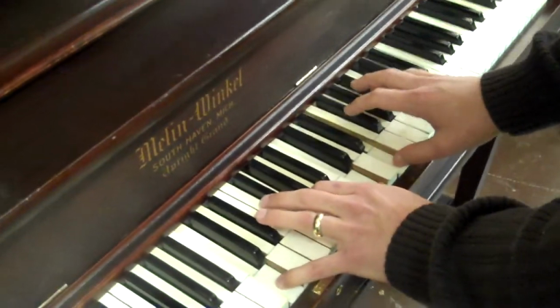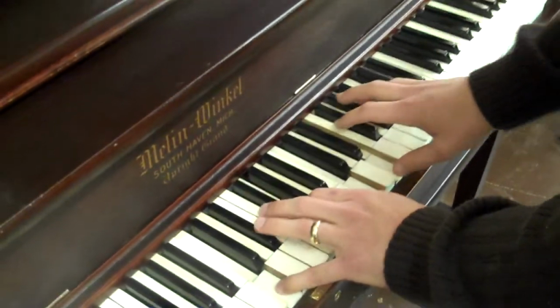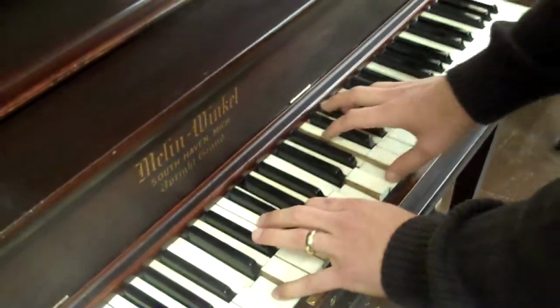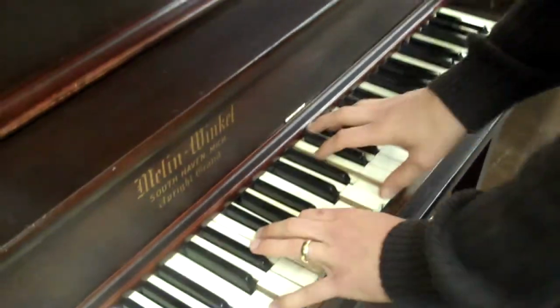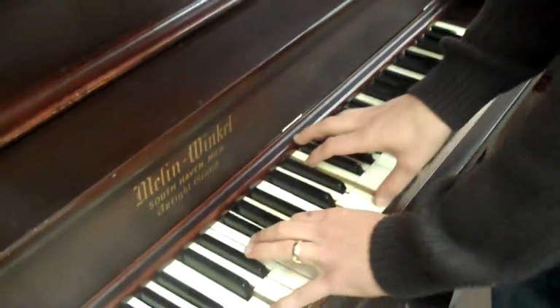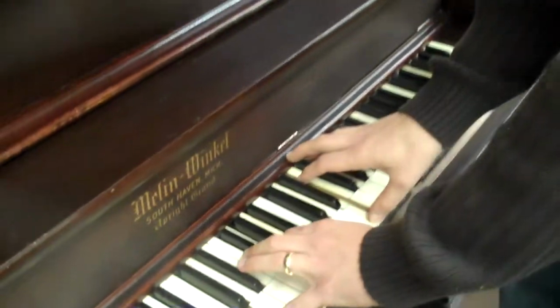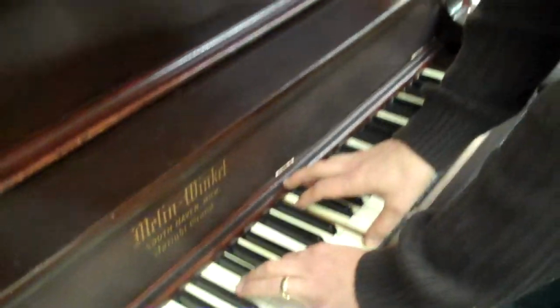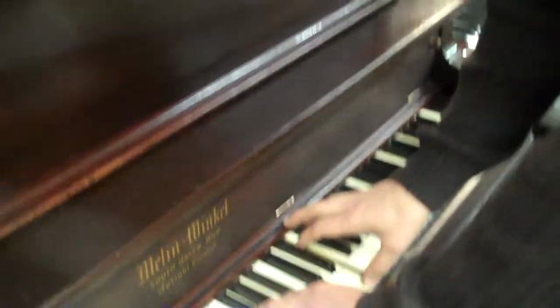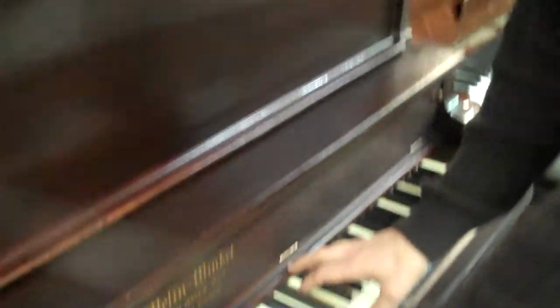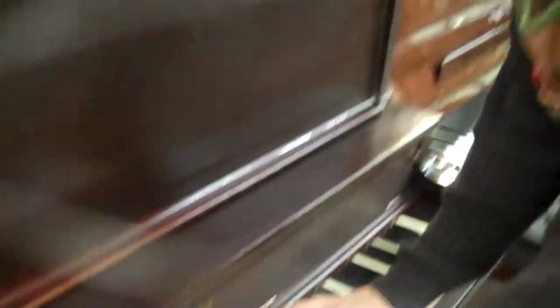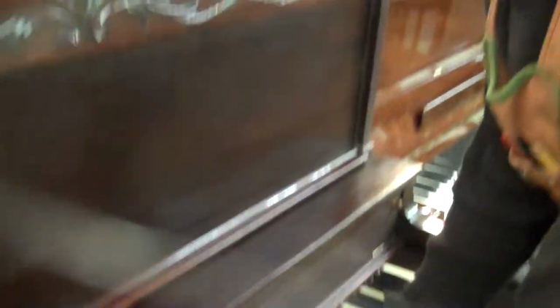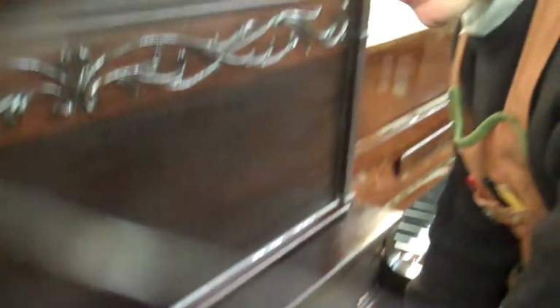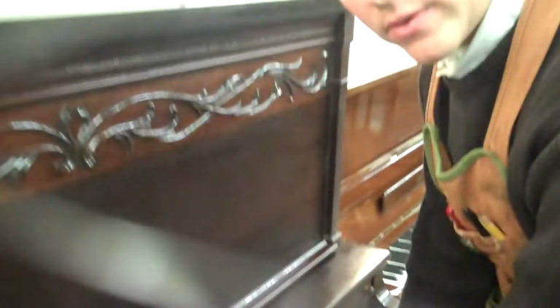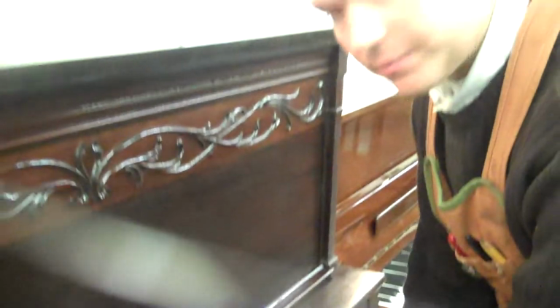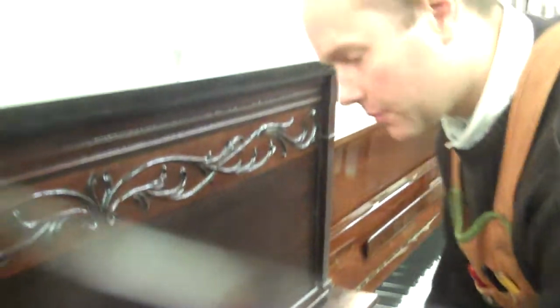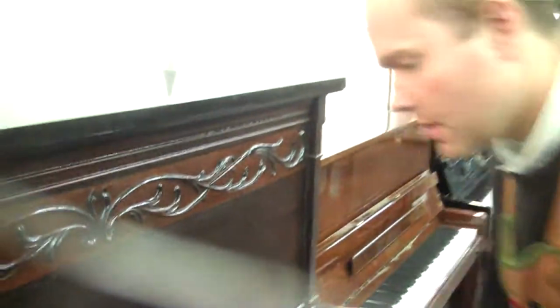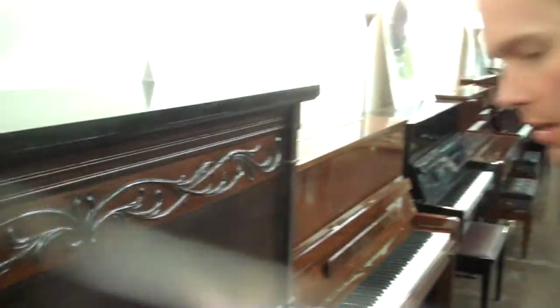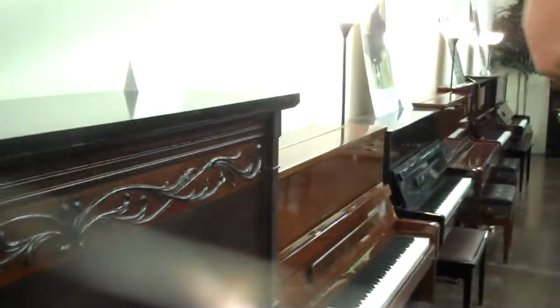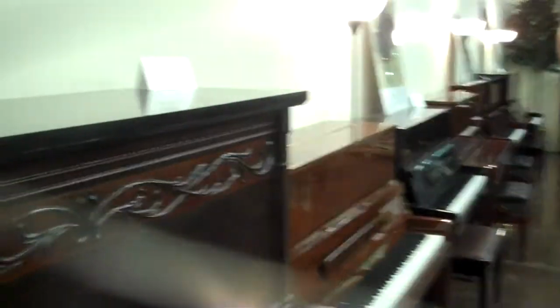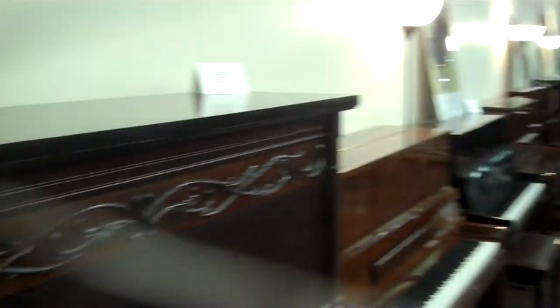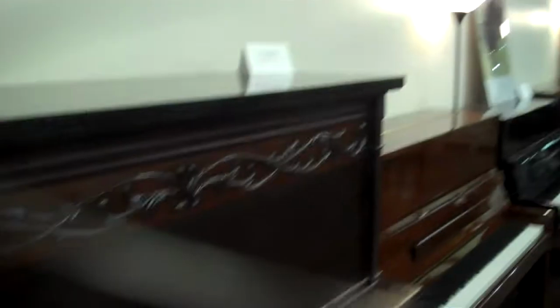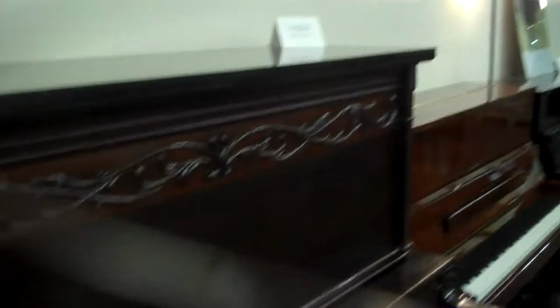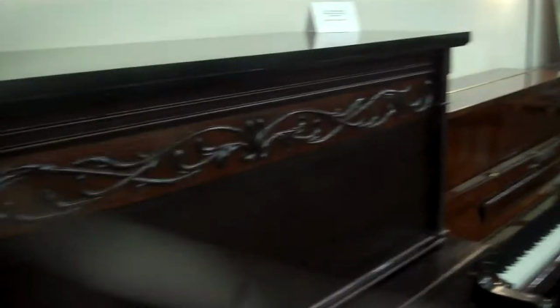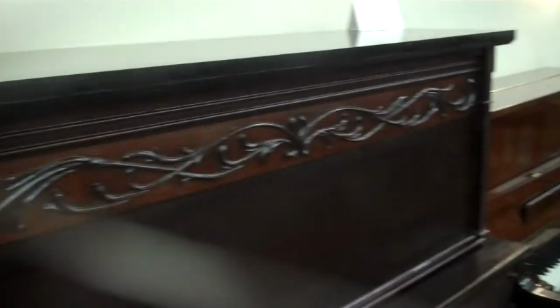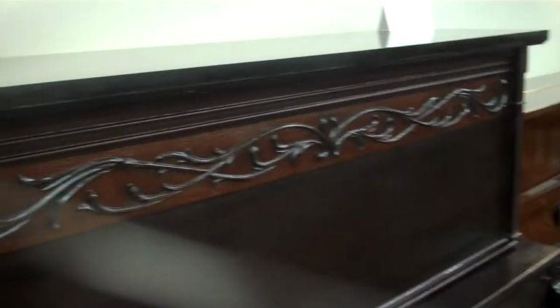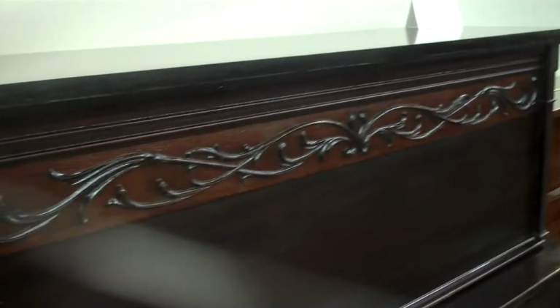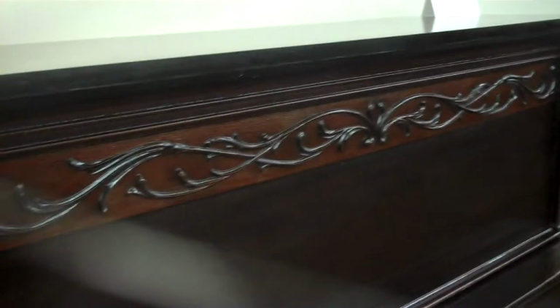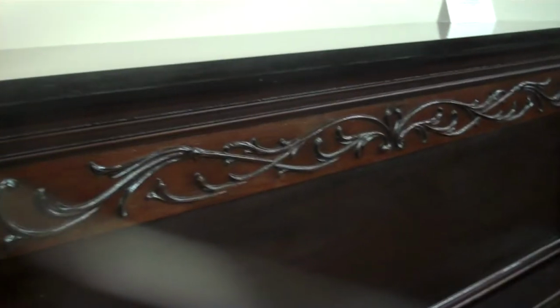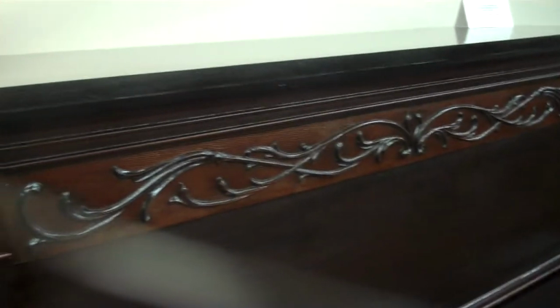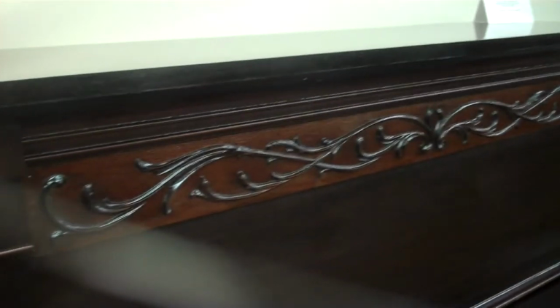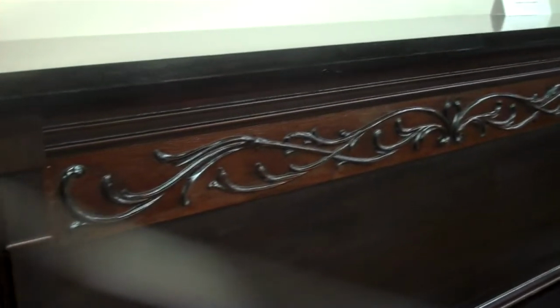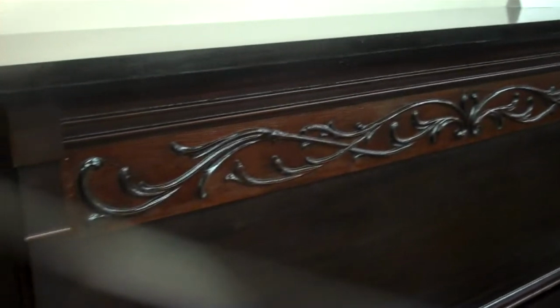Up here in the upper register it's a very bright, clear sound. I'll play something for you.